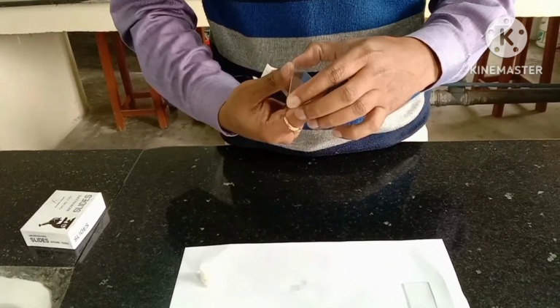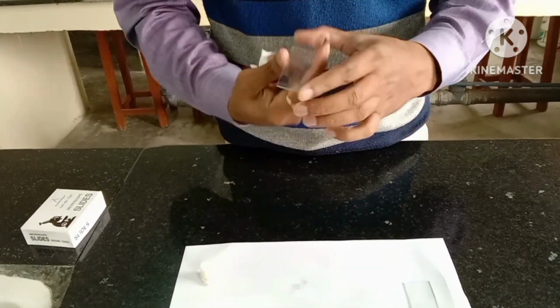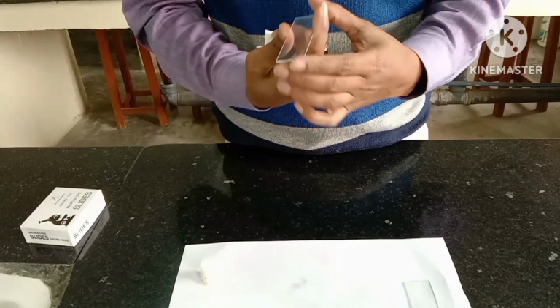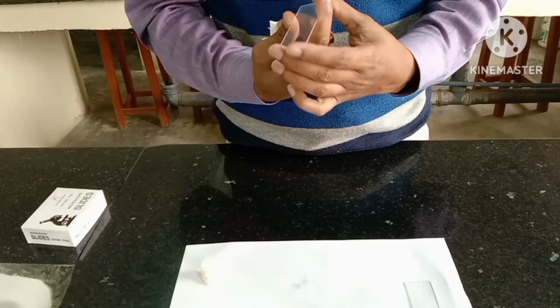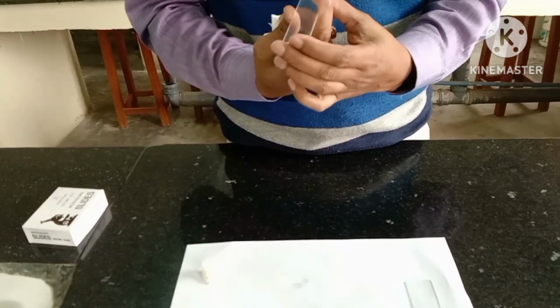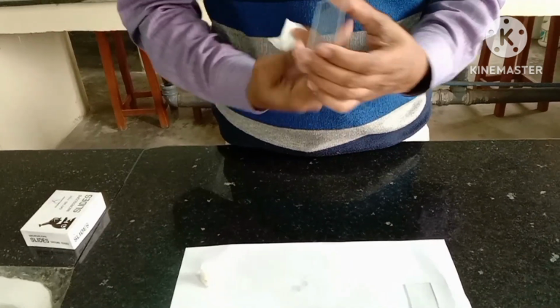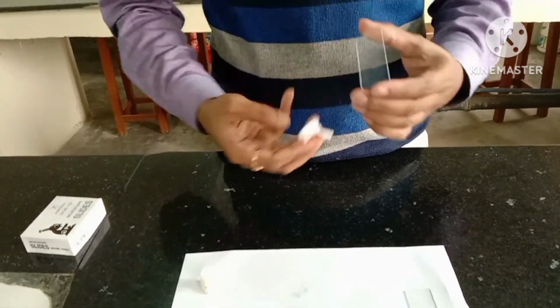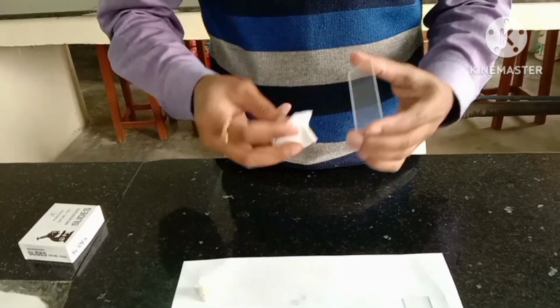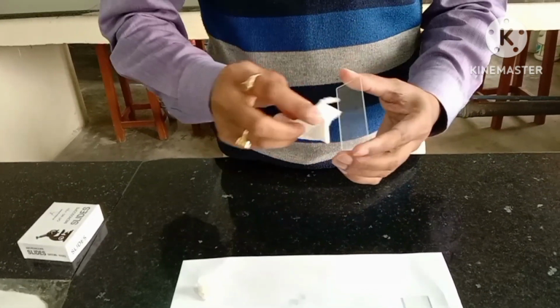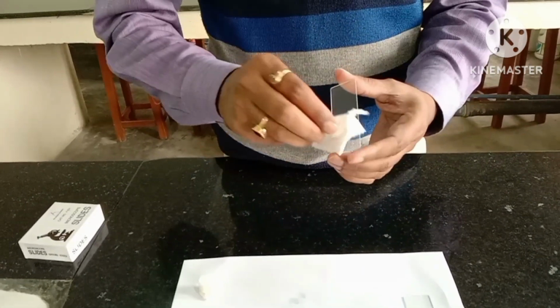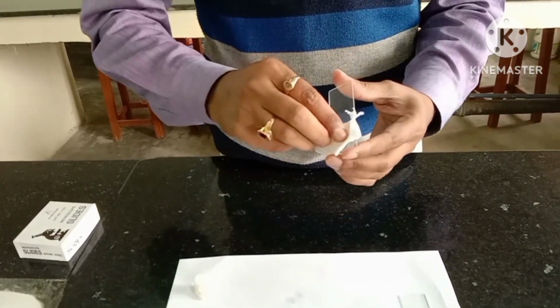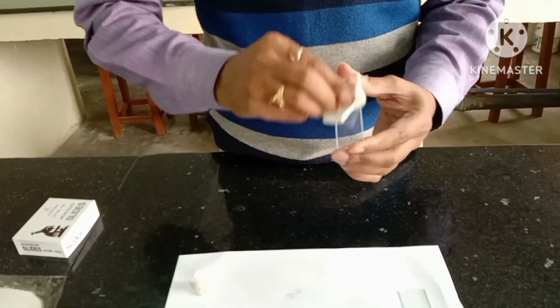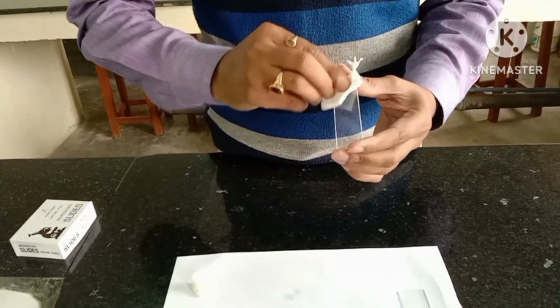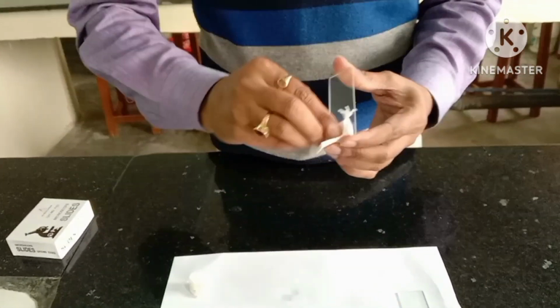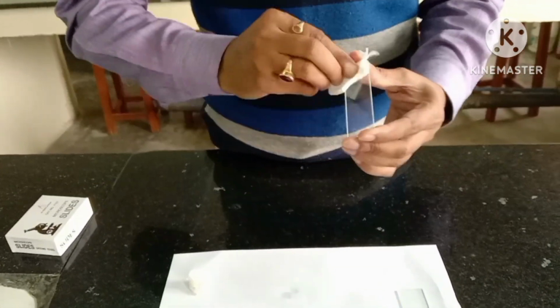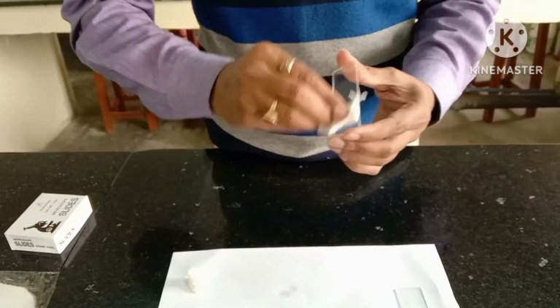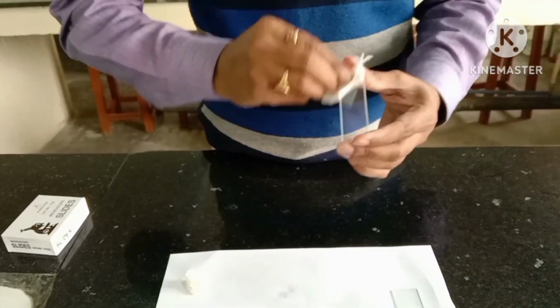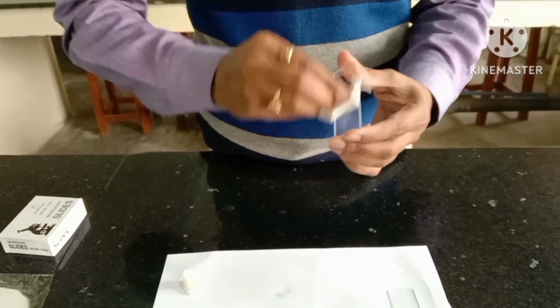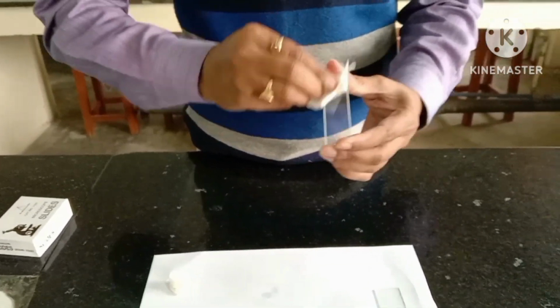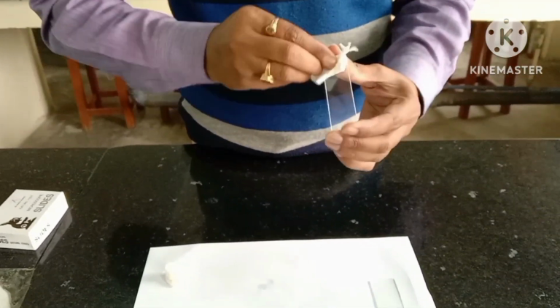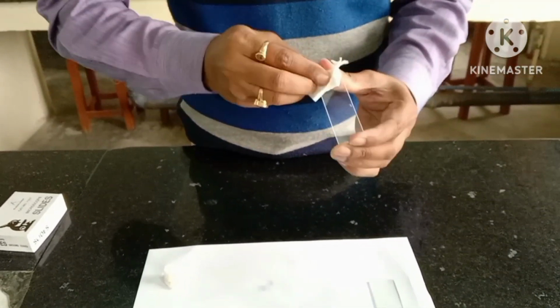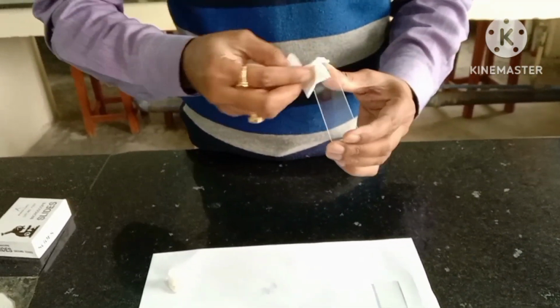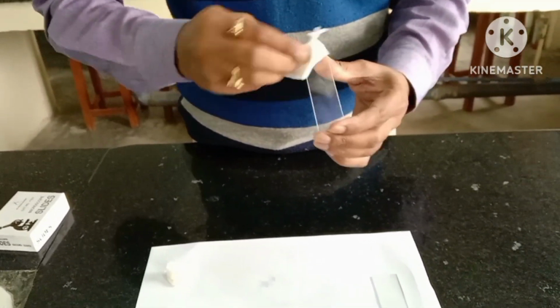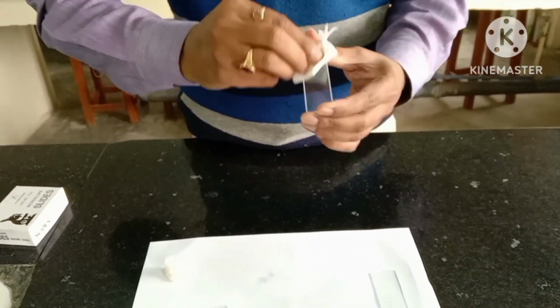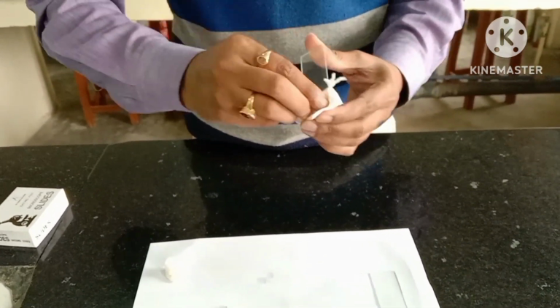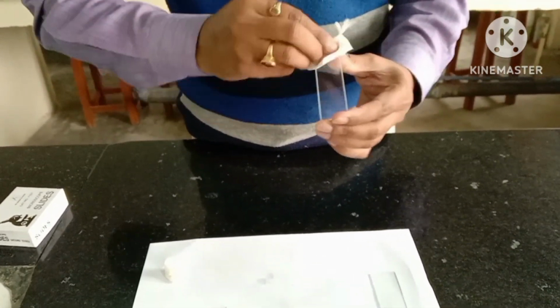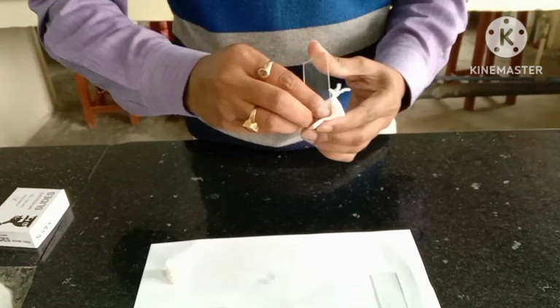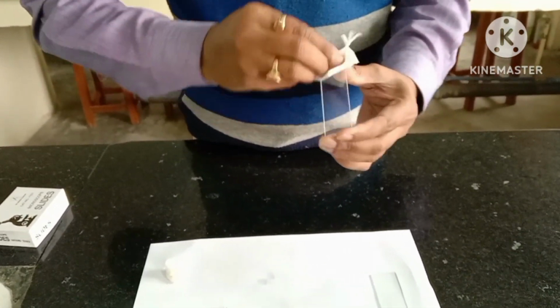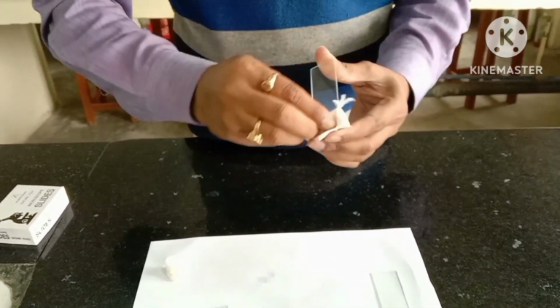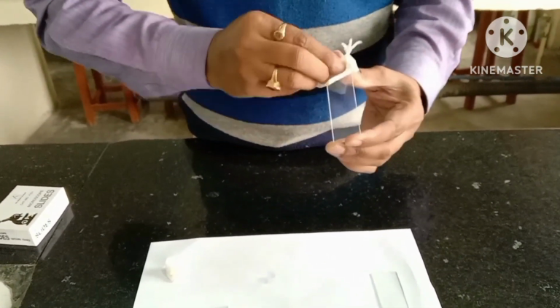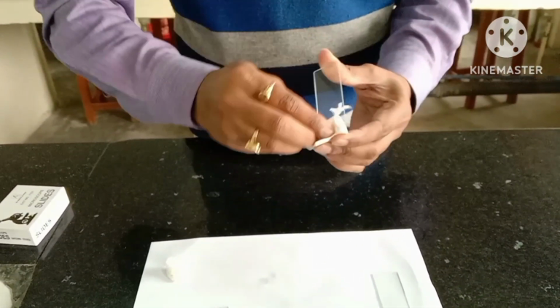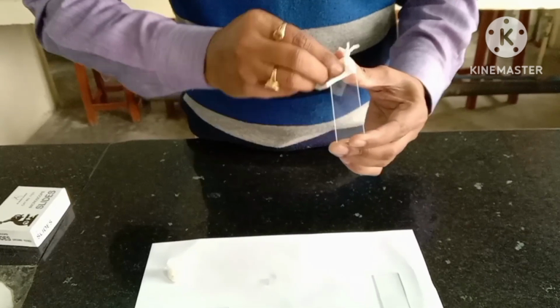Both sides, to make it totally grease free. If the grease remains on the slide, then the blood smear will not be smooth.